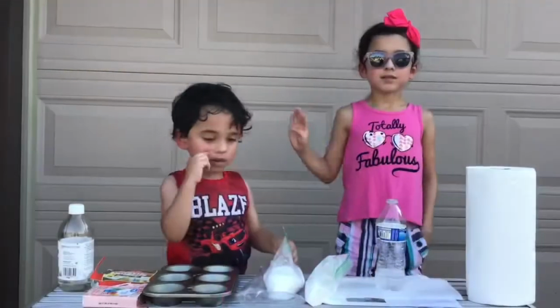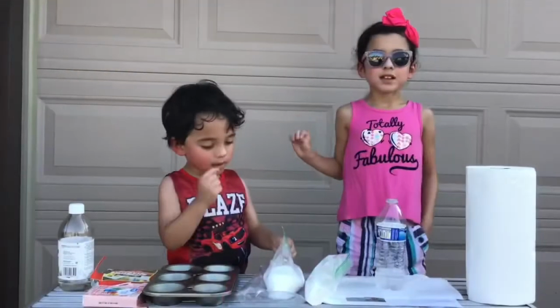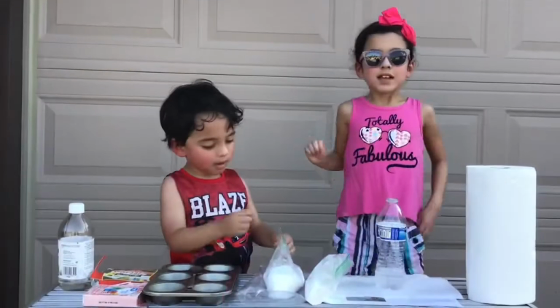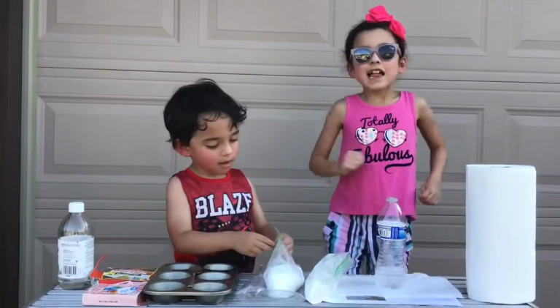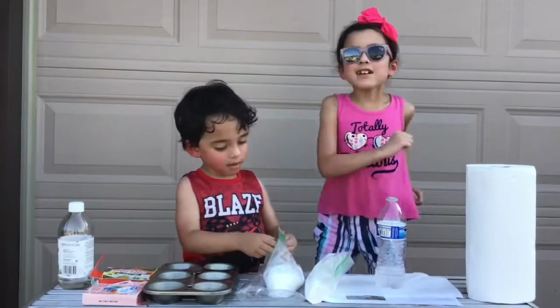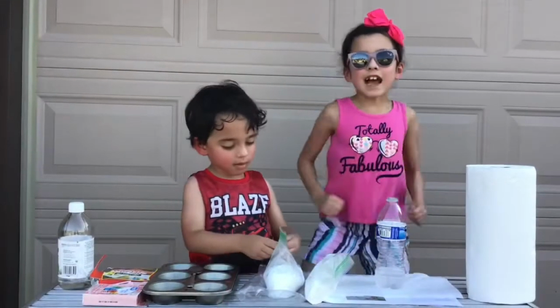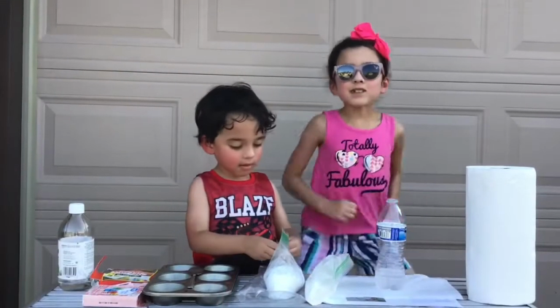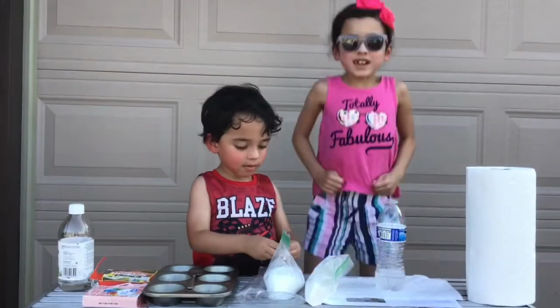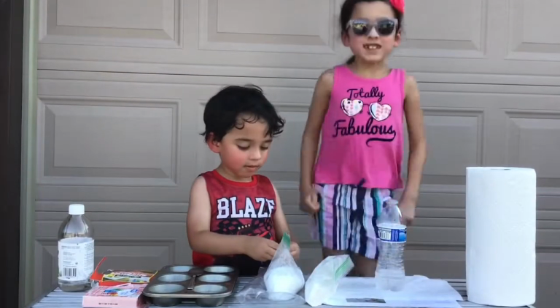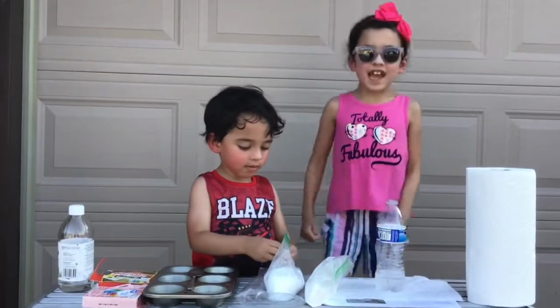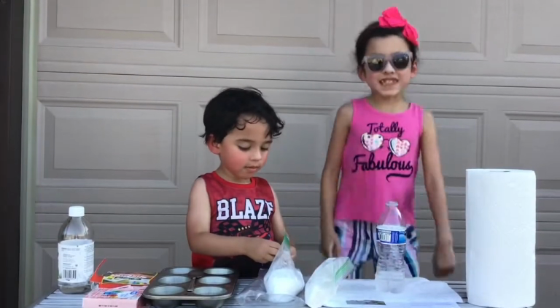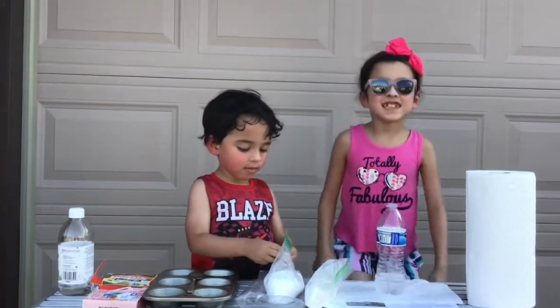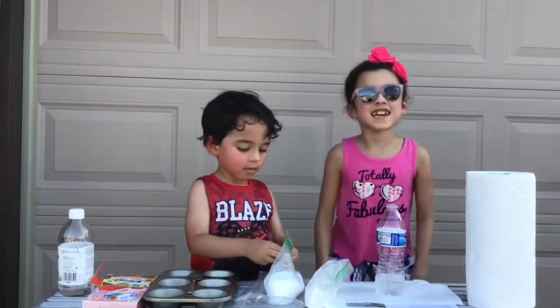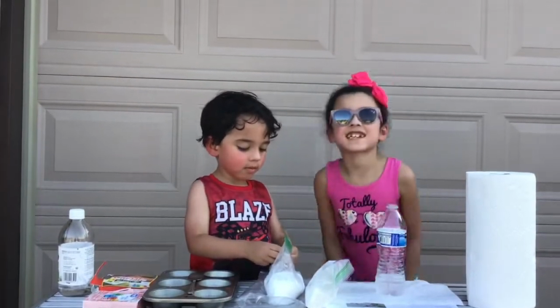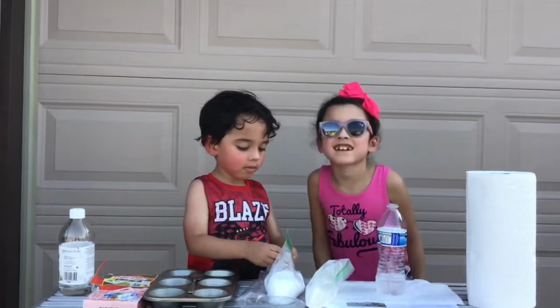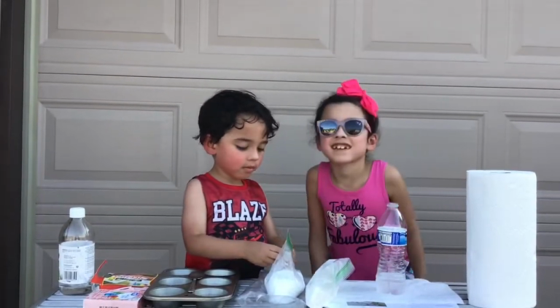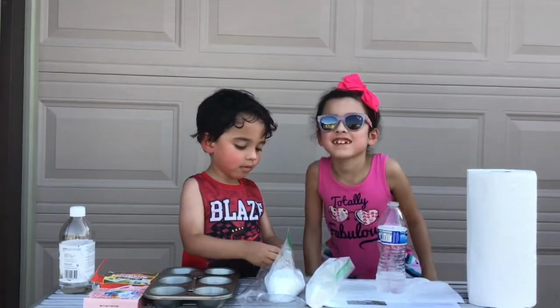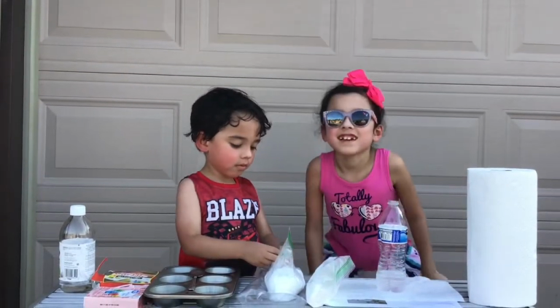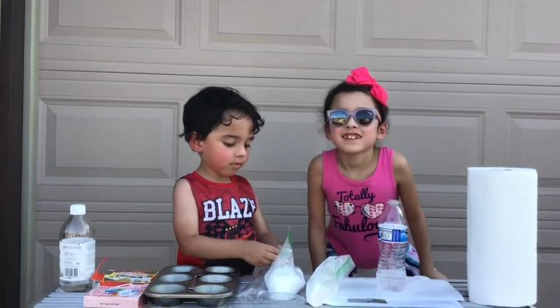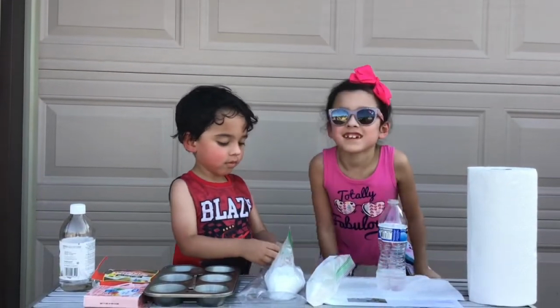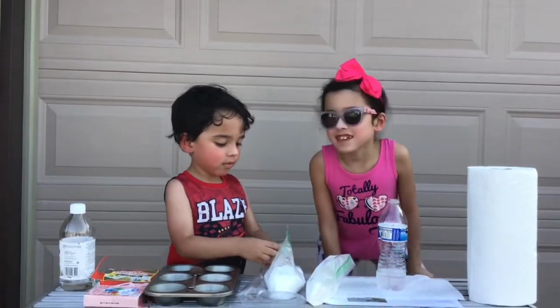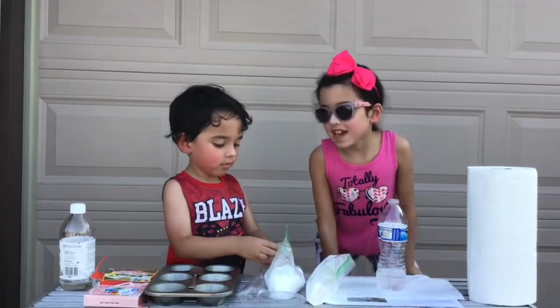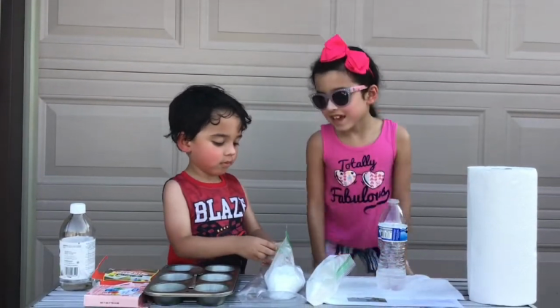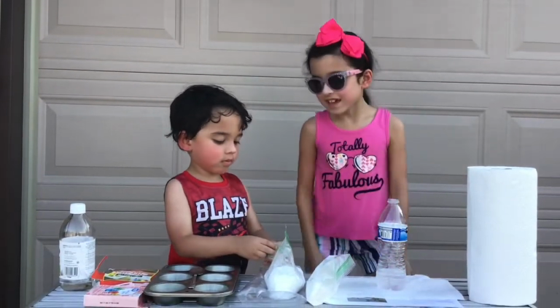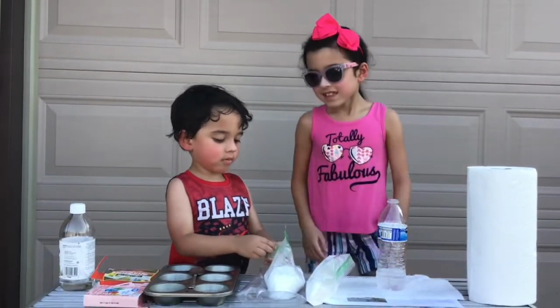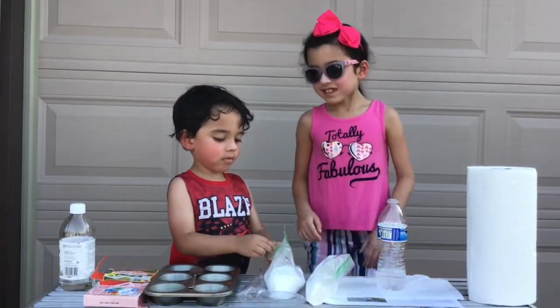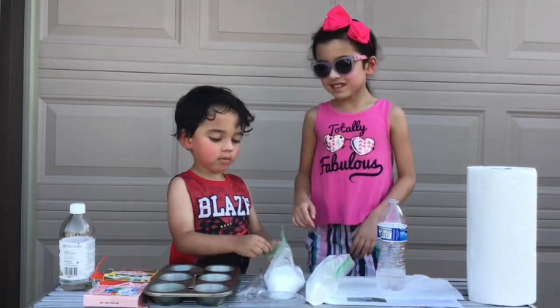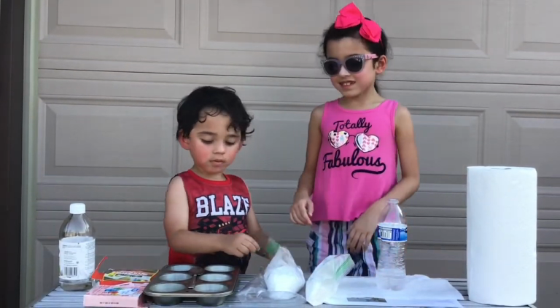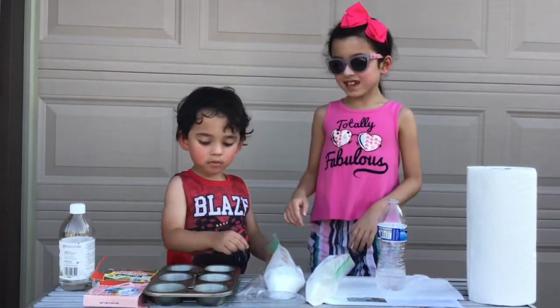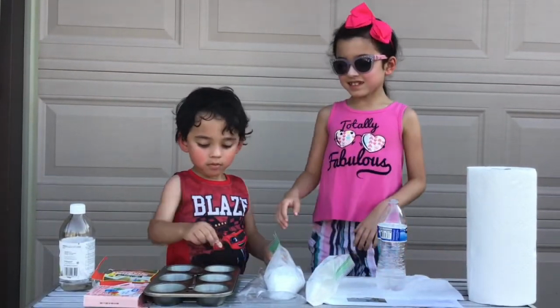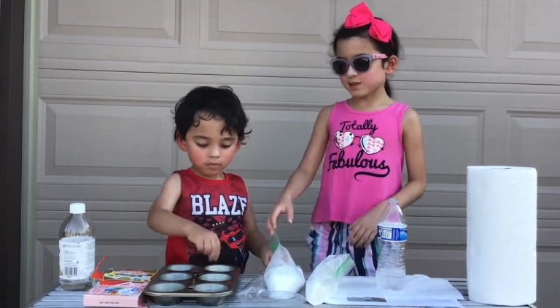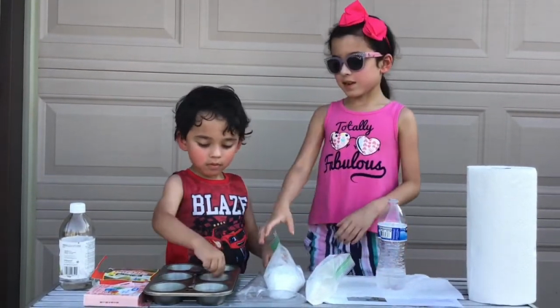Hello guys, welcome to A&J channel here. Today, let's do a science experiment.